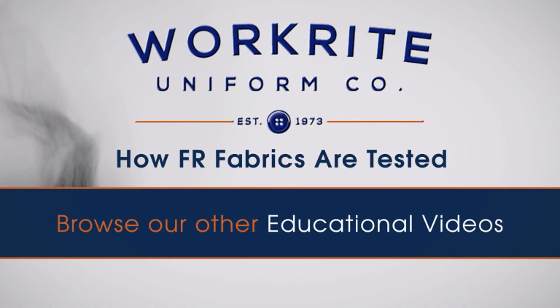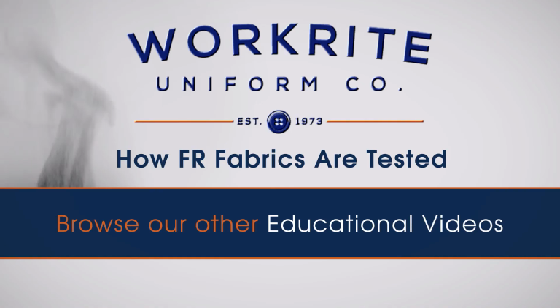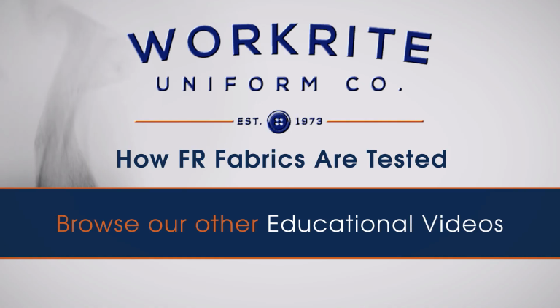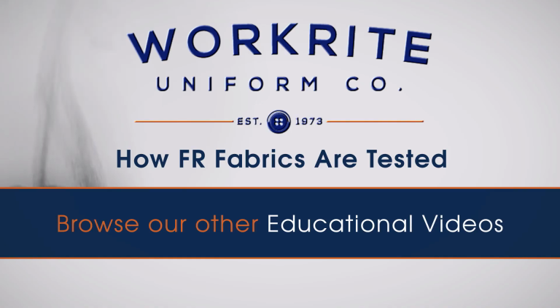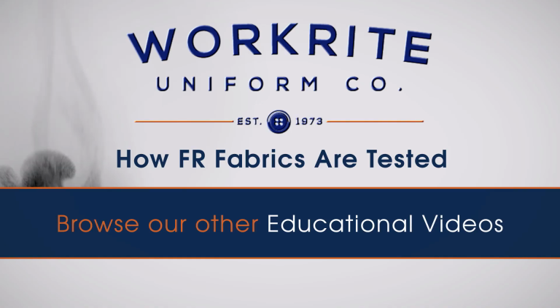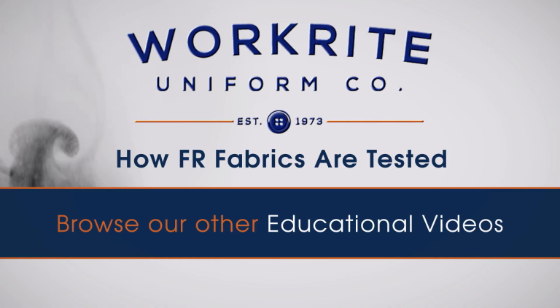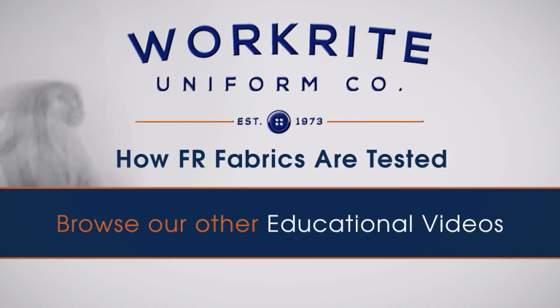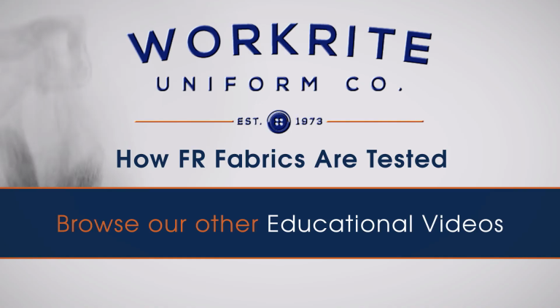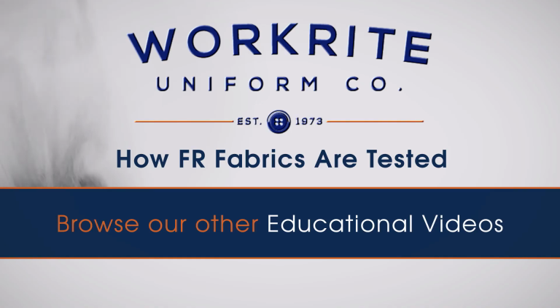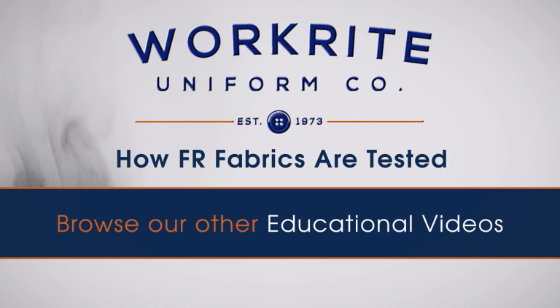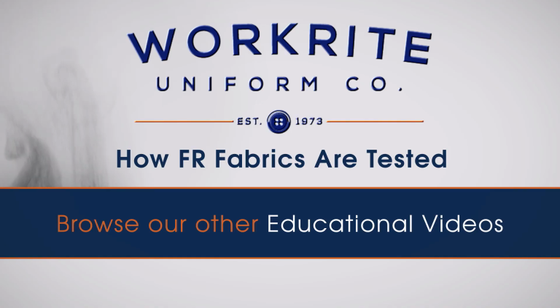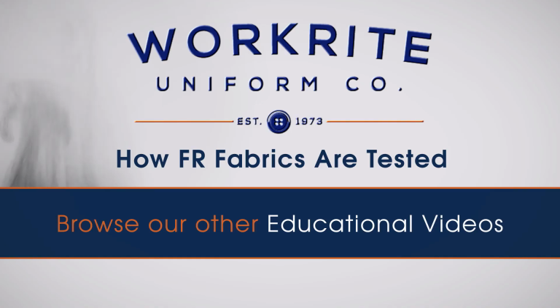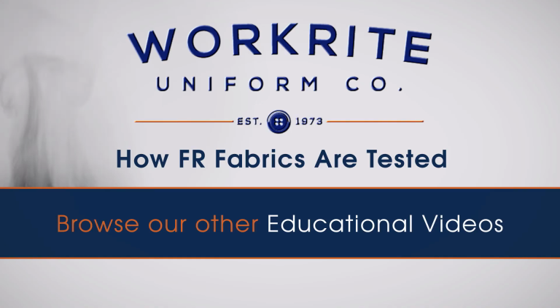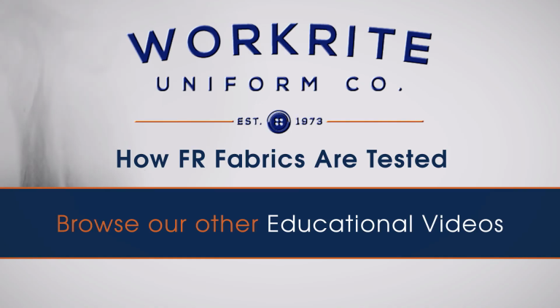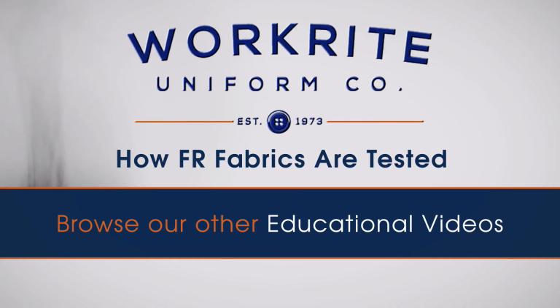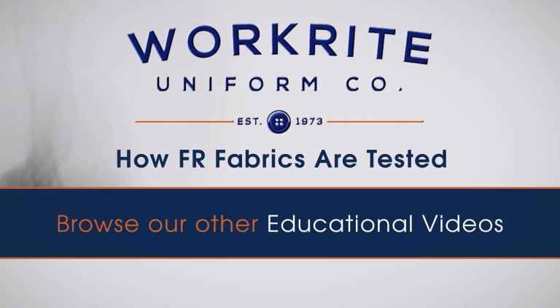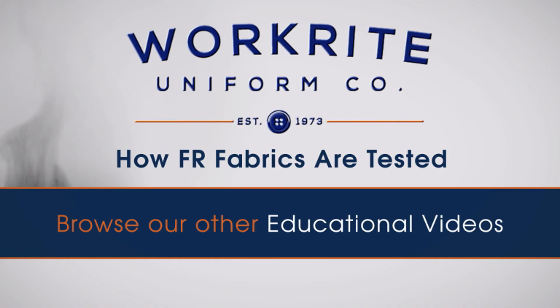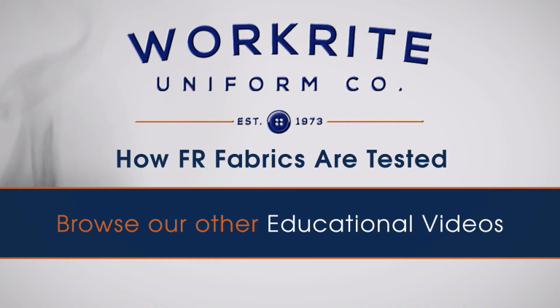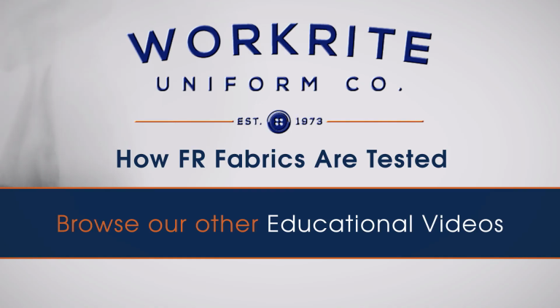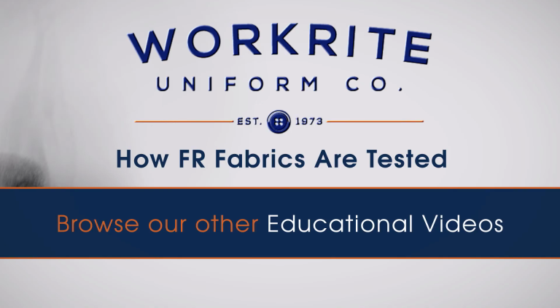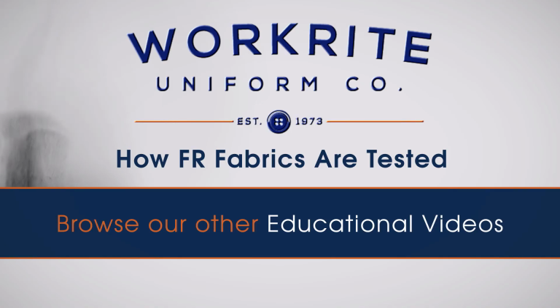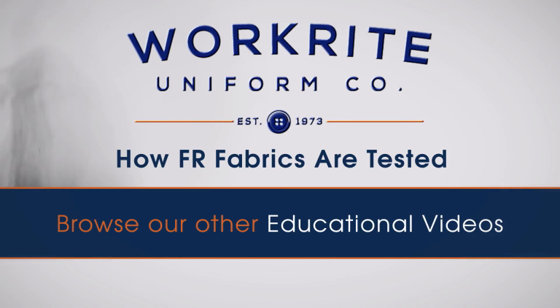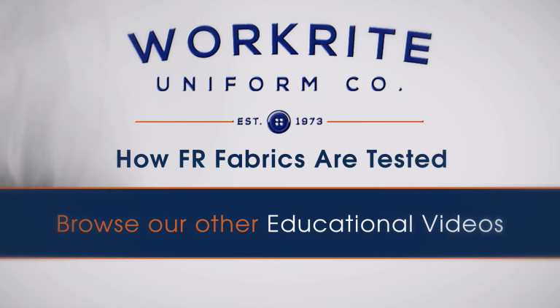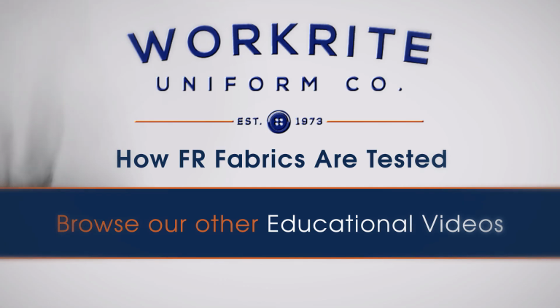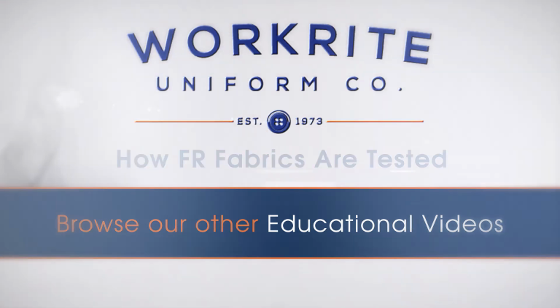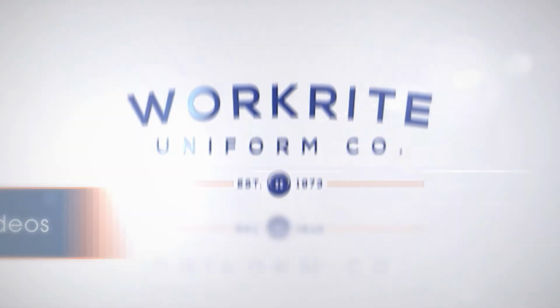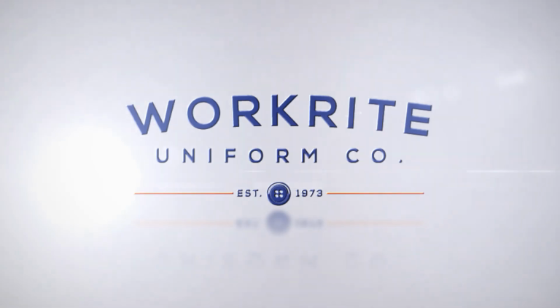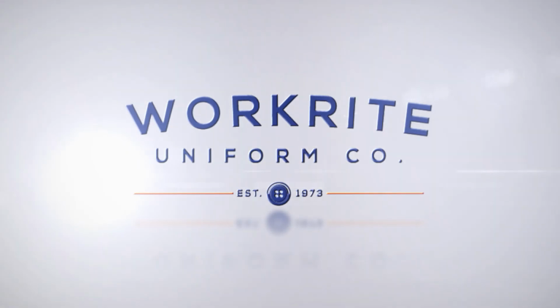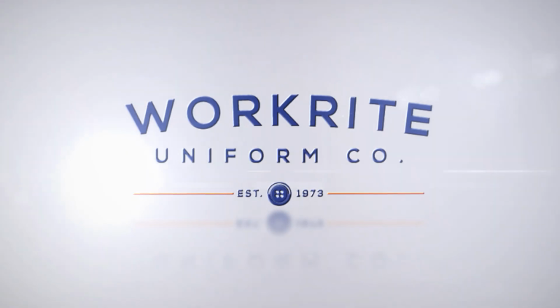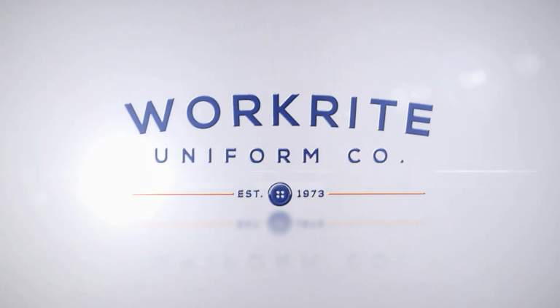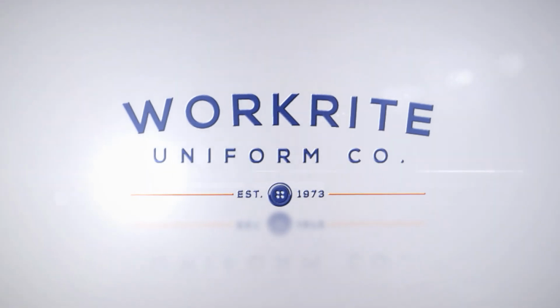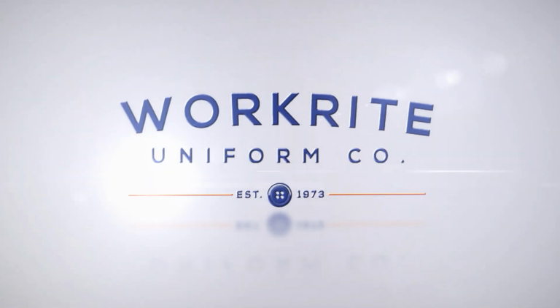To learn more about safety standards in FR clothing, be sure to check out our other educational videos.